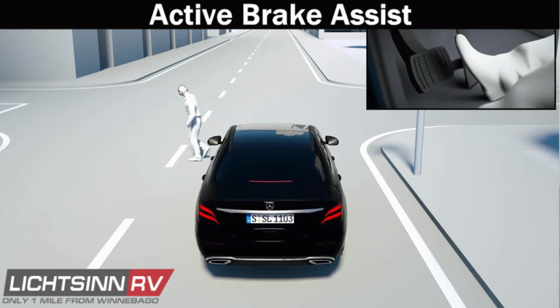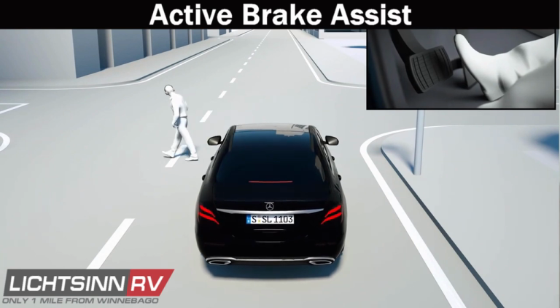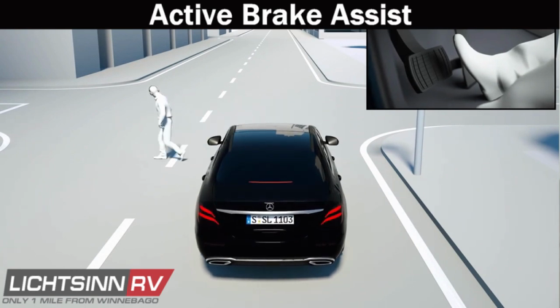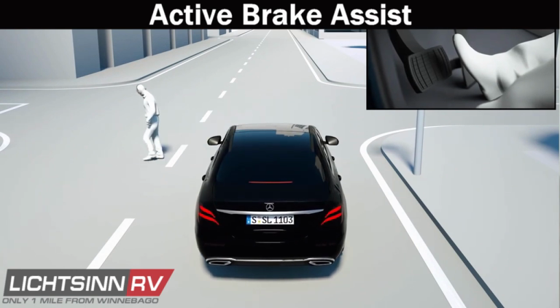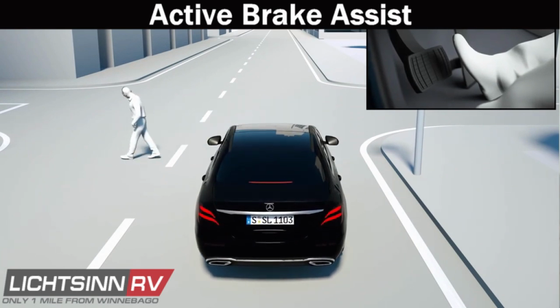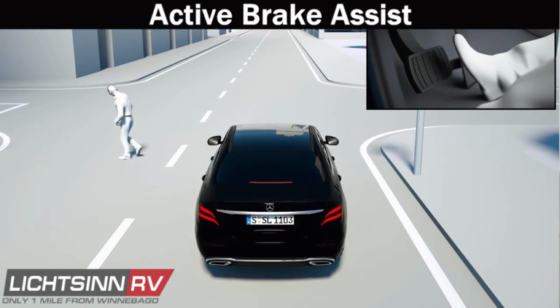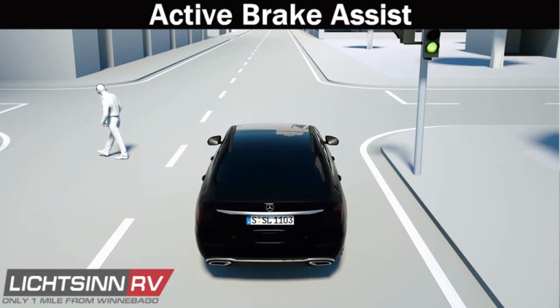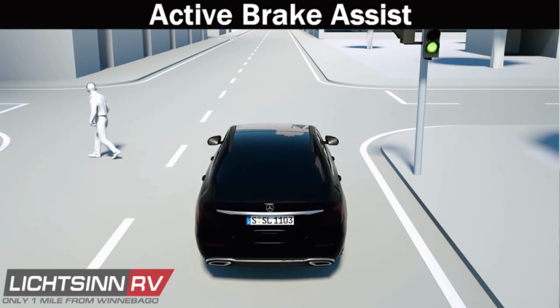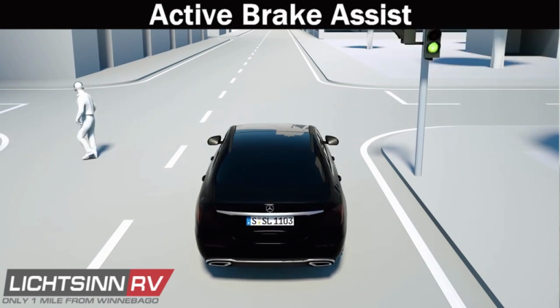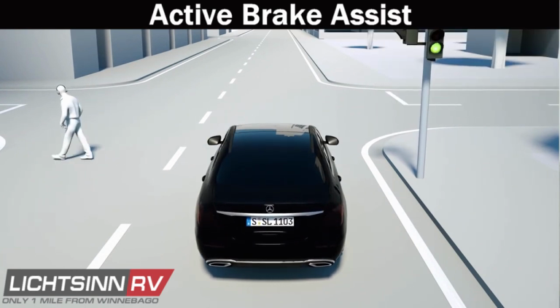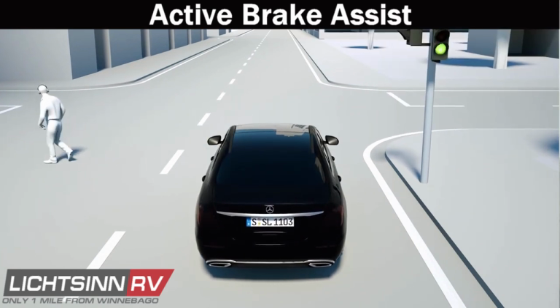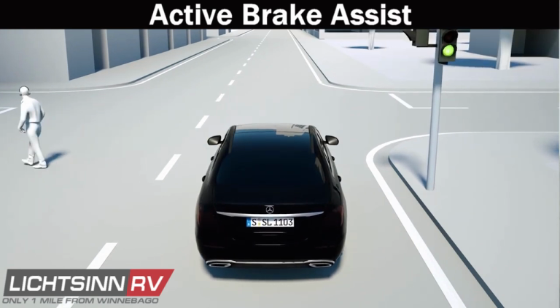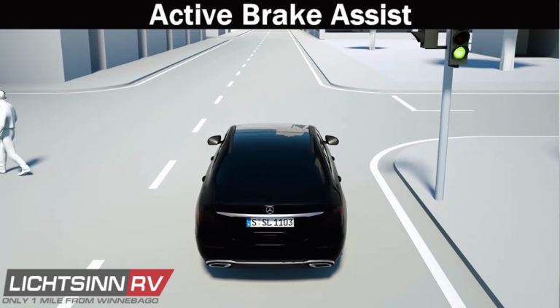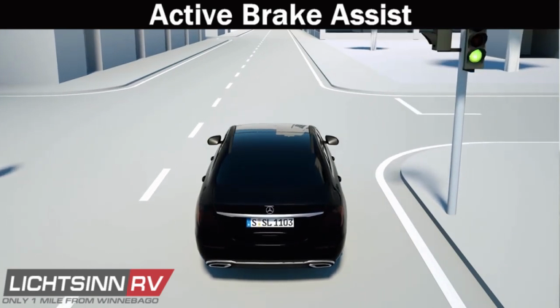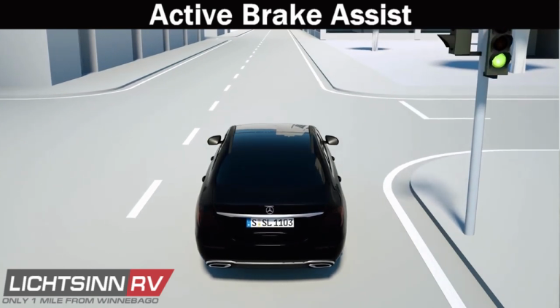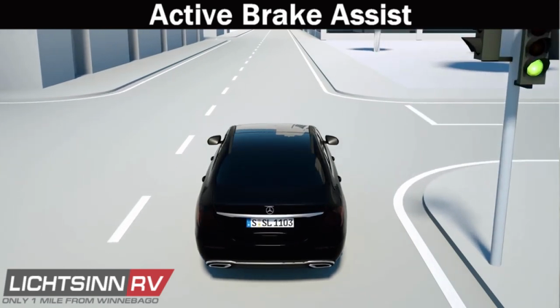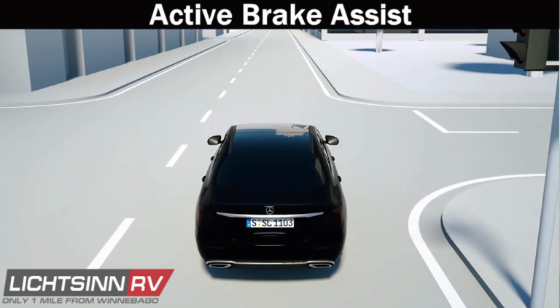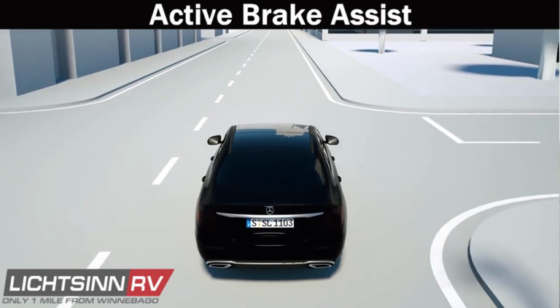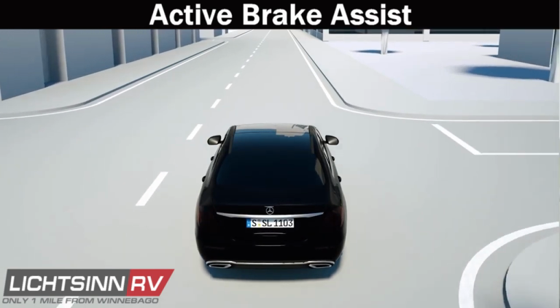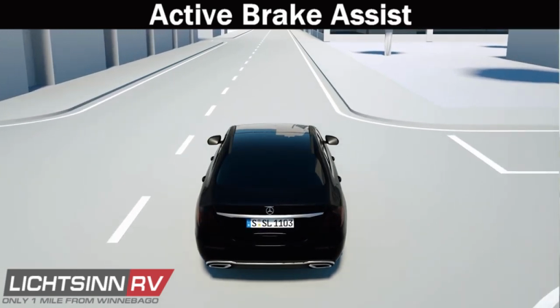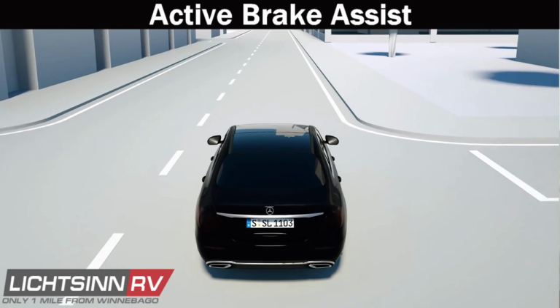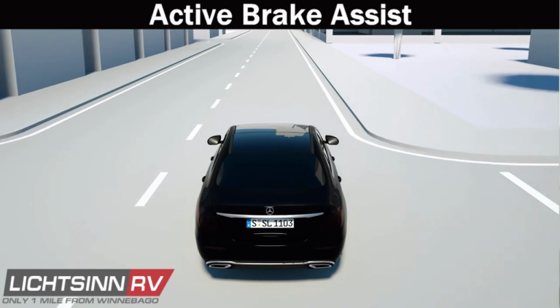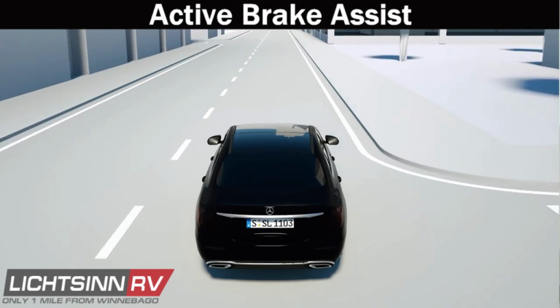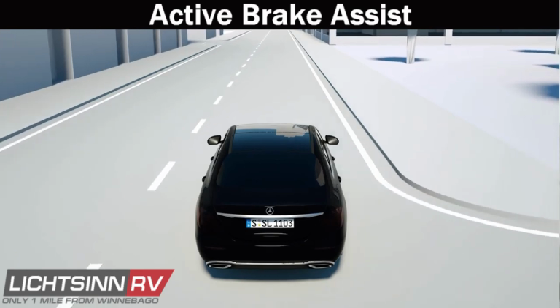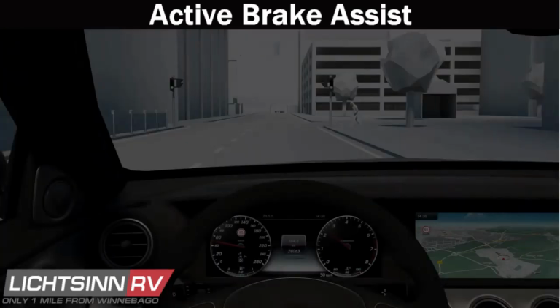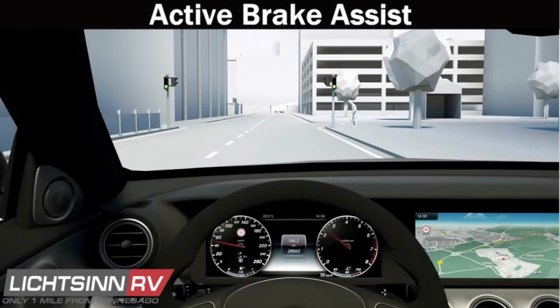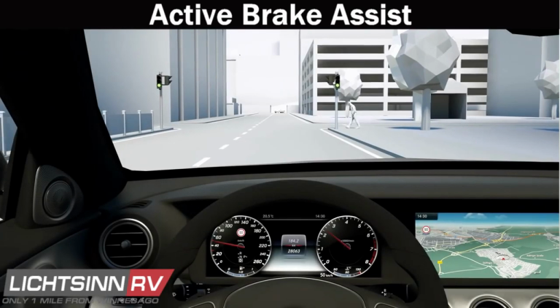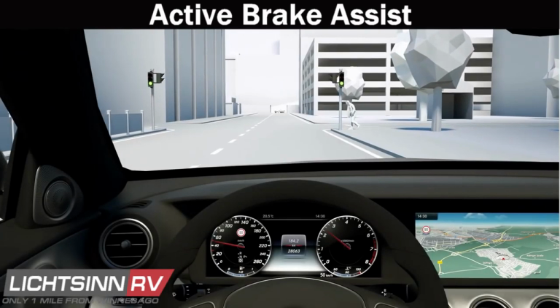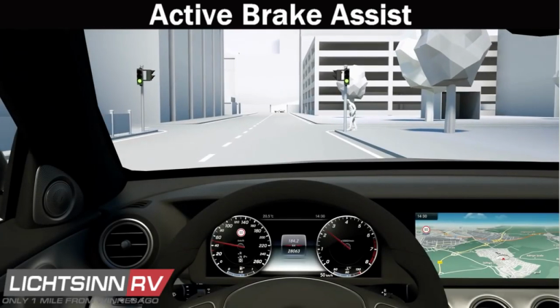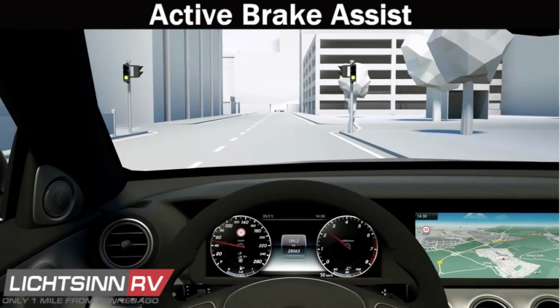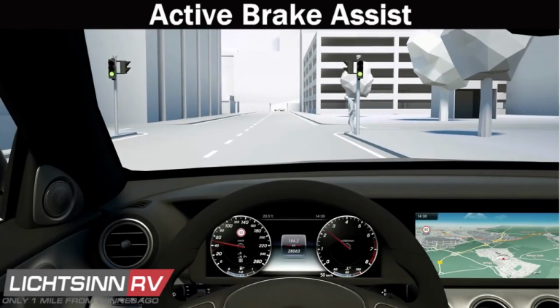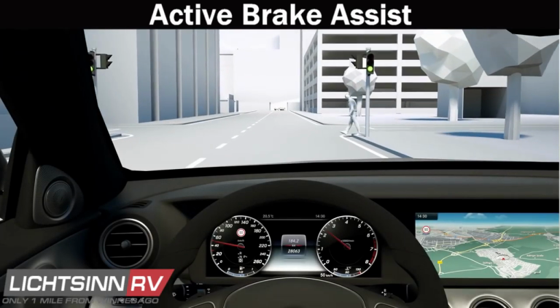It is also the only system that can recognize and brake for pedestrians in the way.